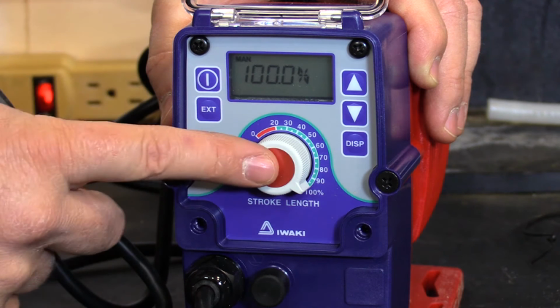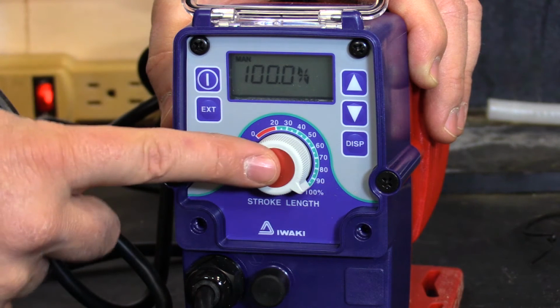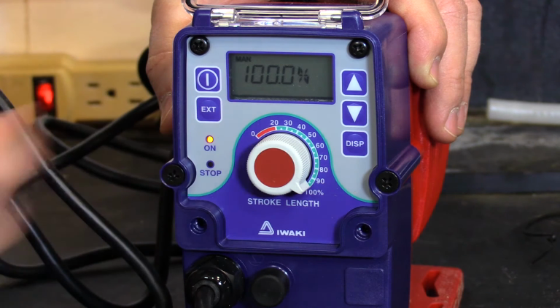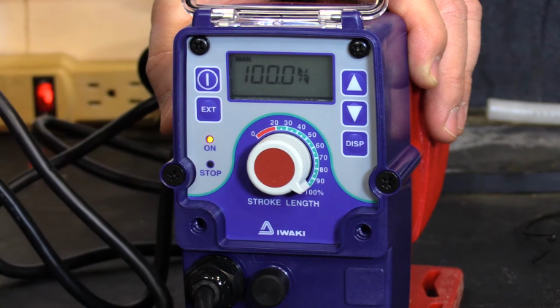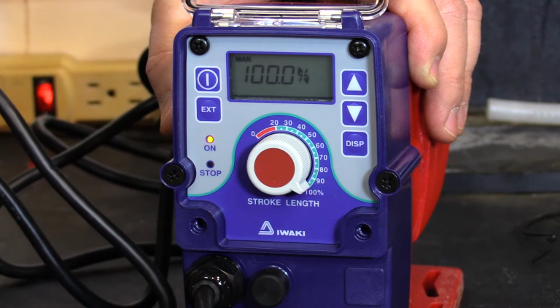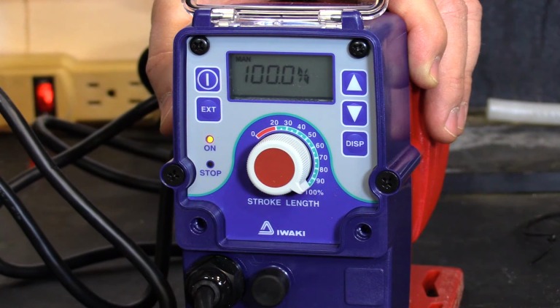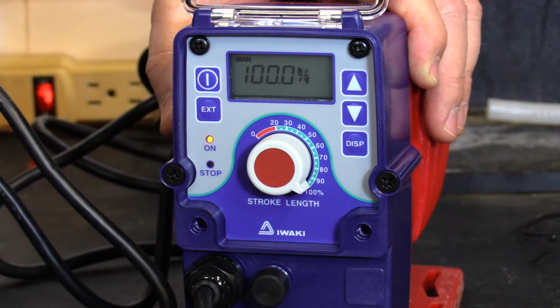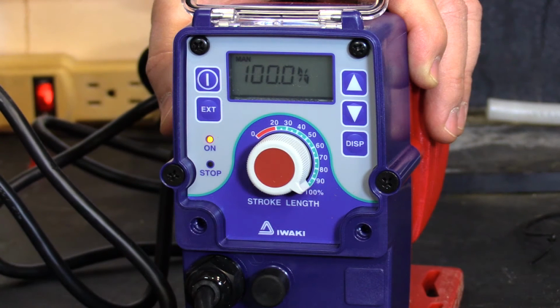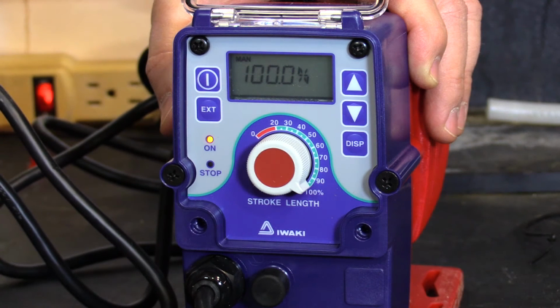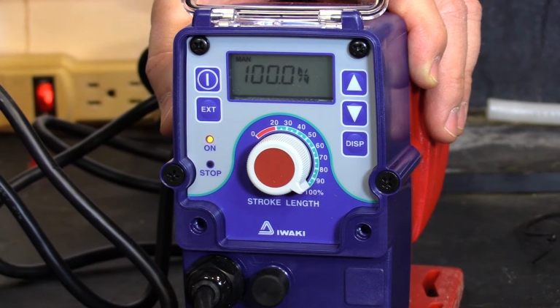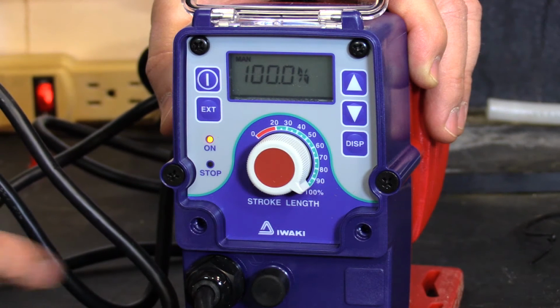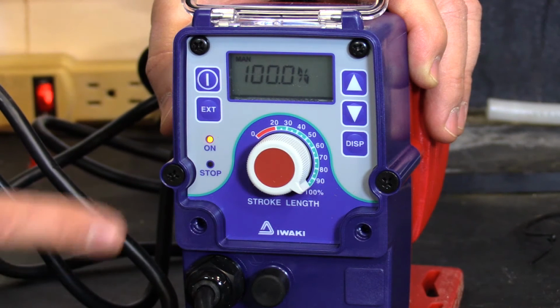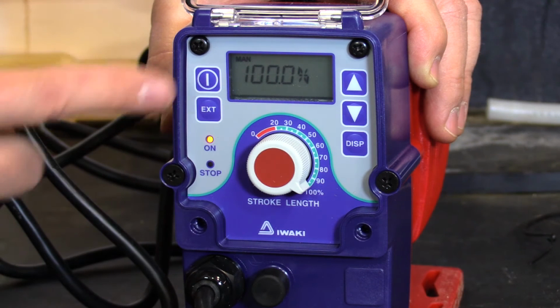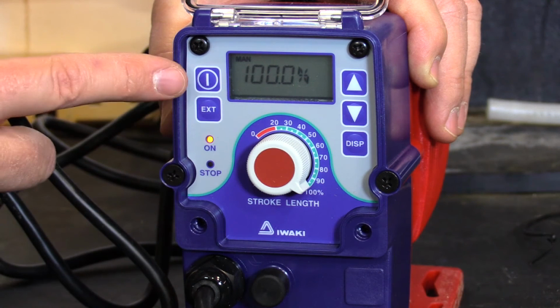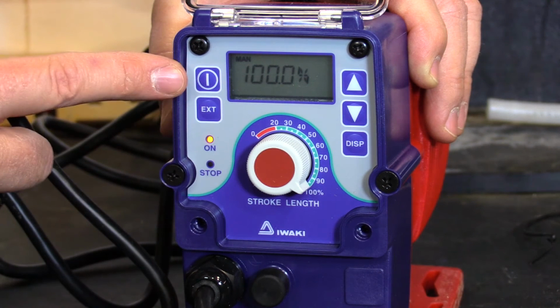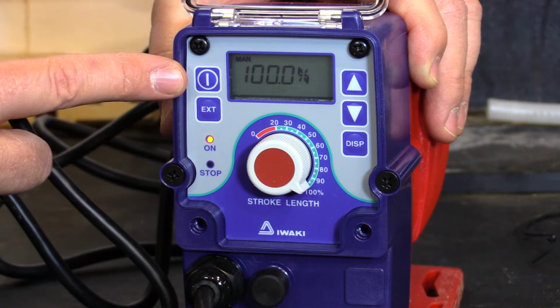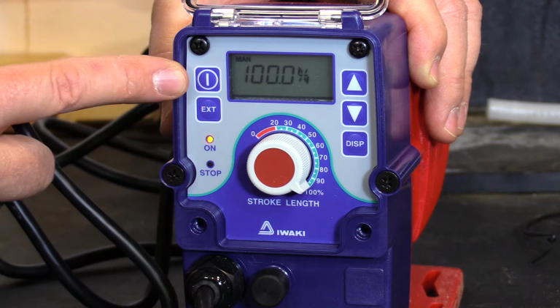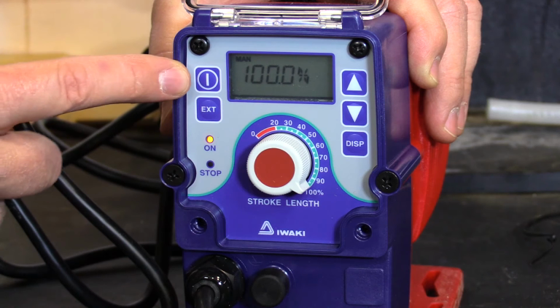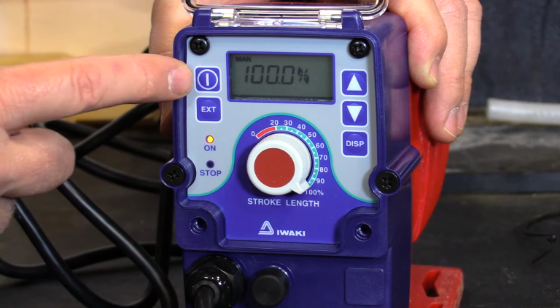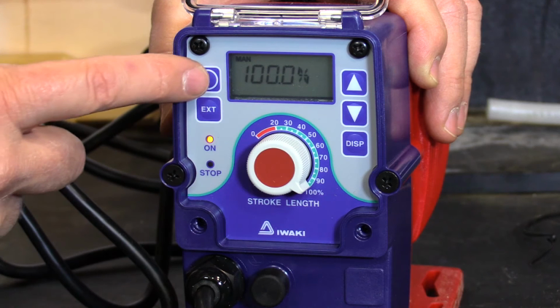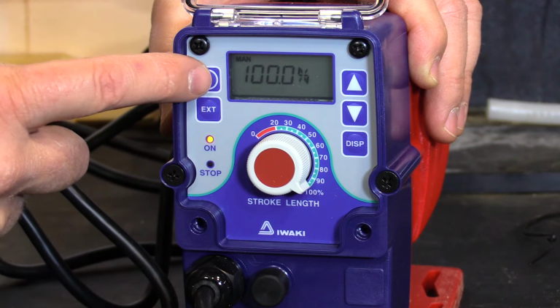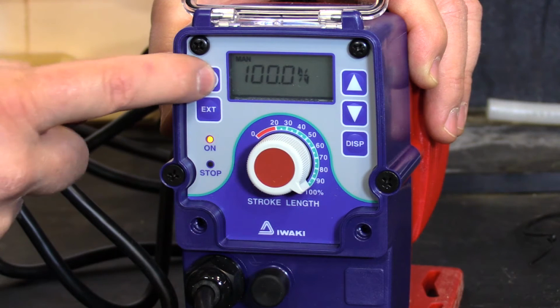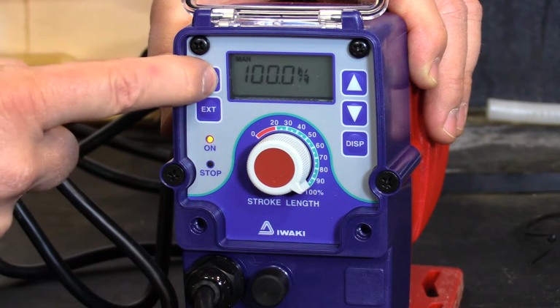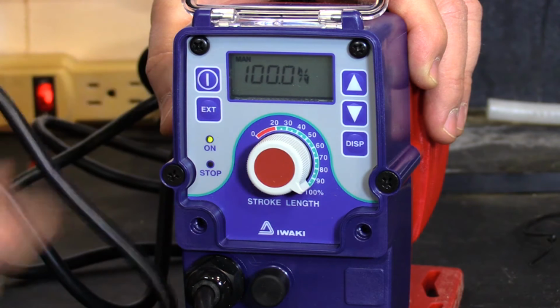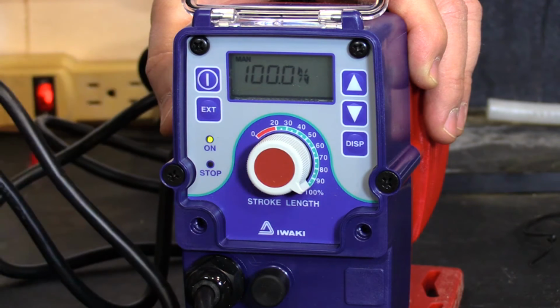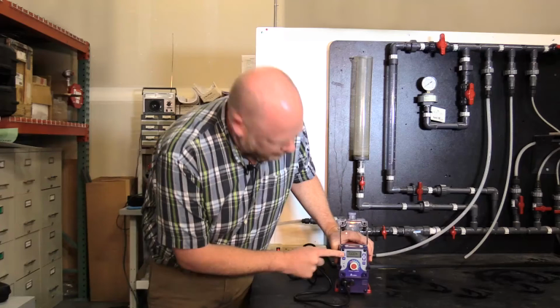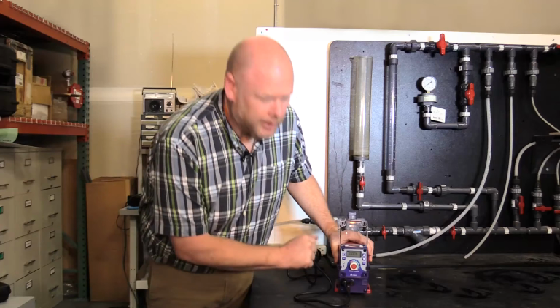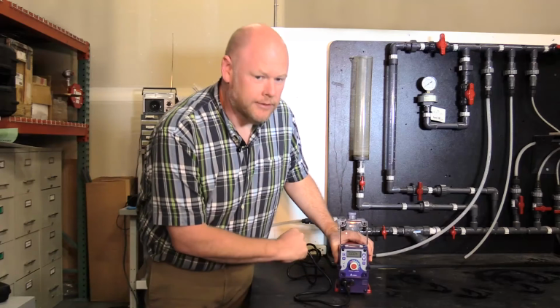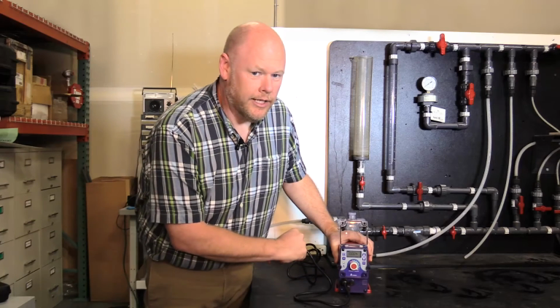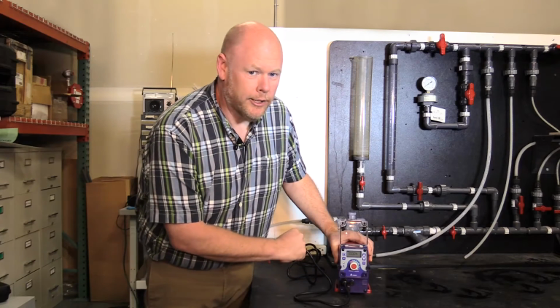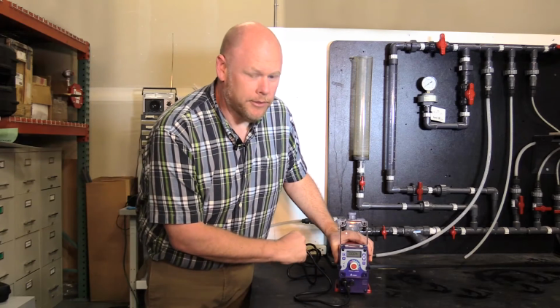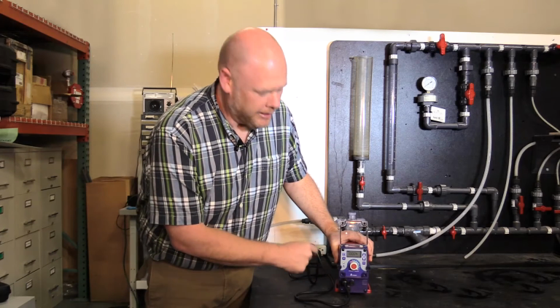This is your stroke knob. To run it in manual, you just push the start-stop button. The pump runs at a hundred percent.